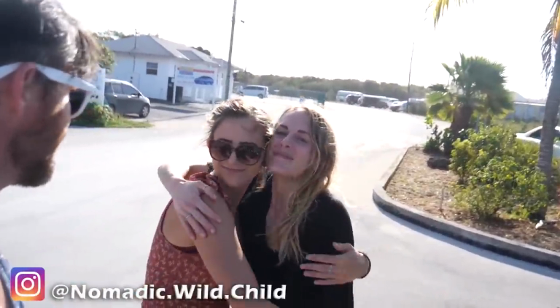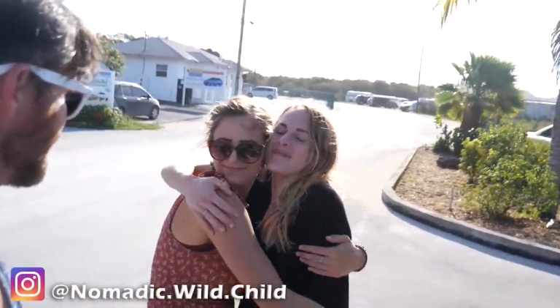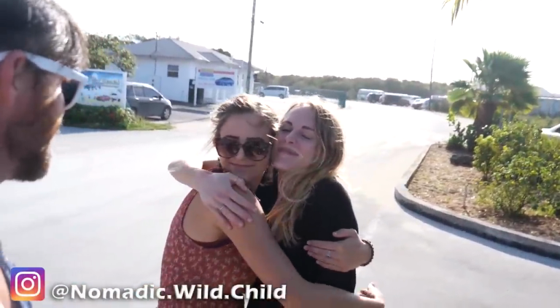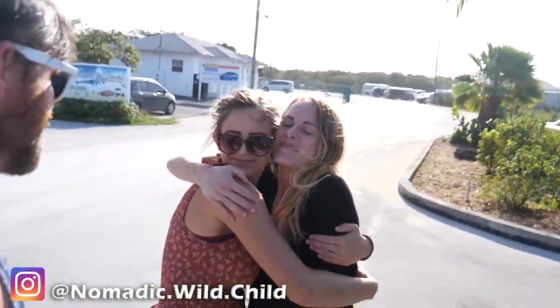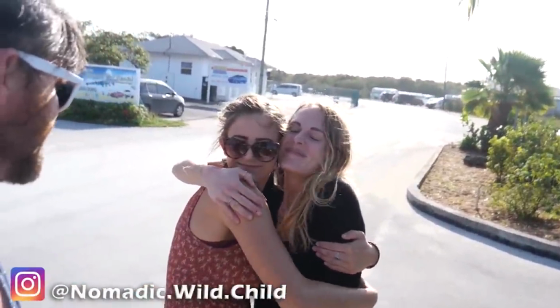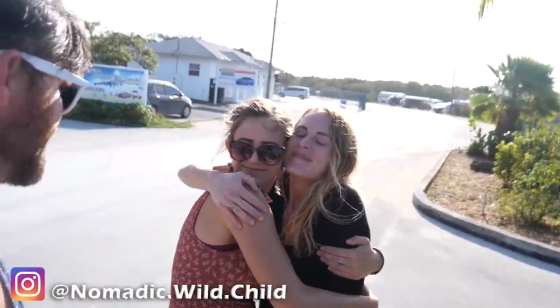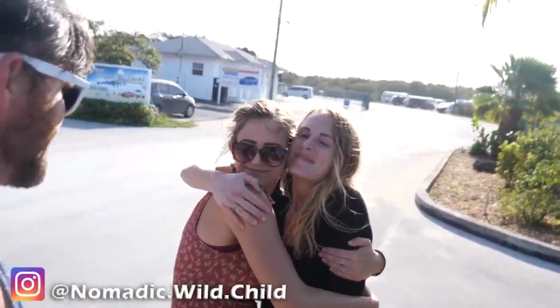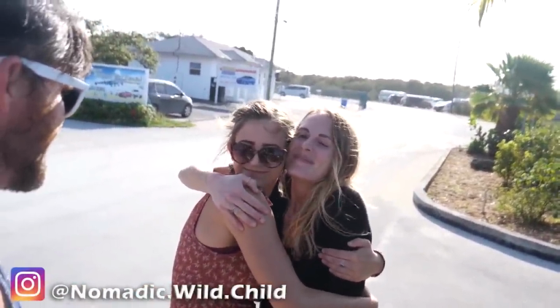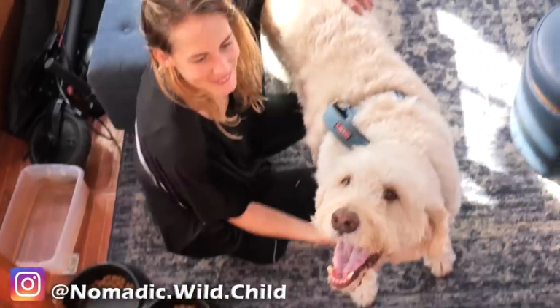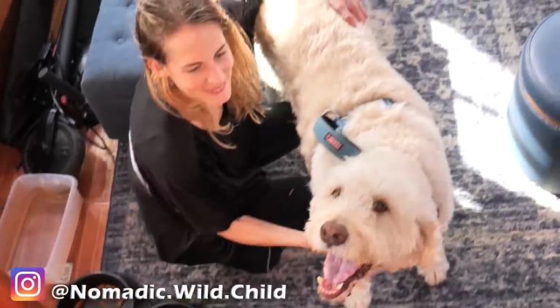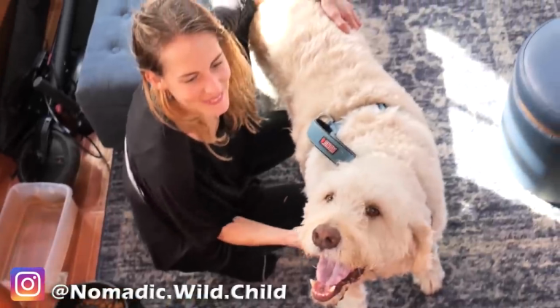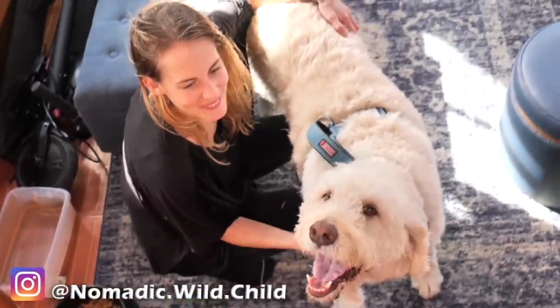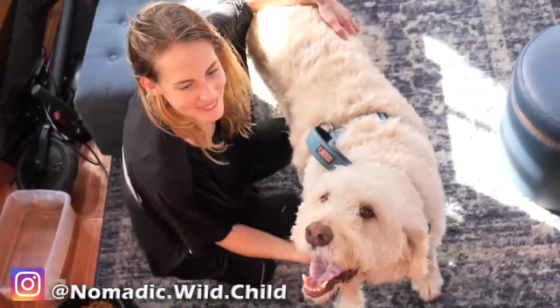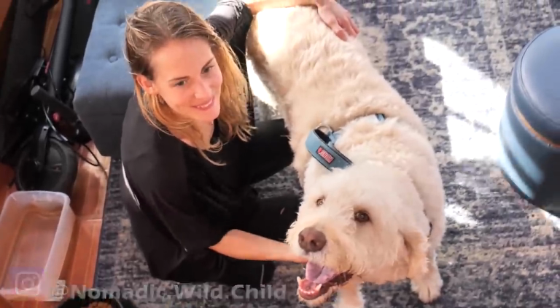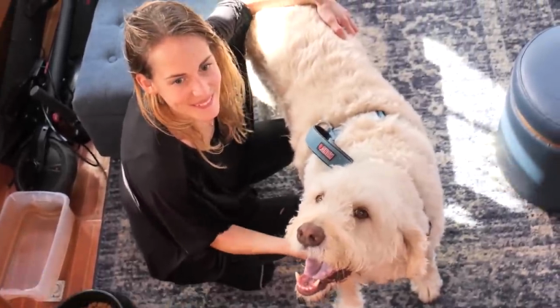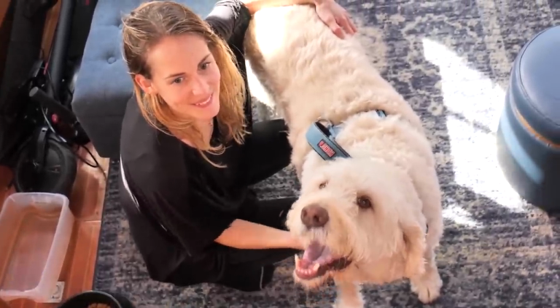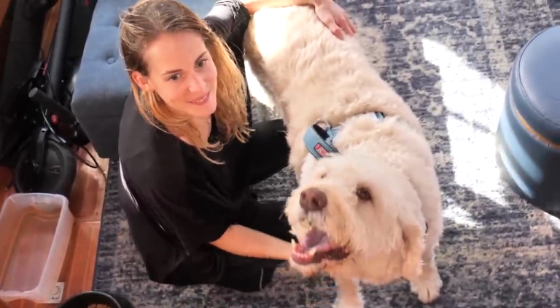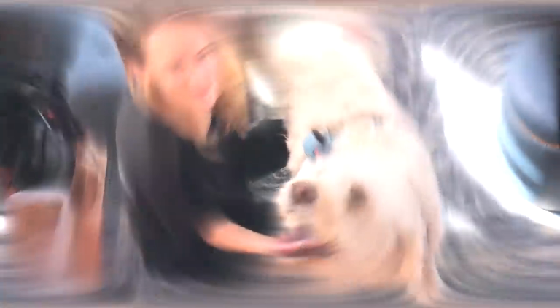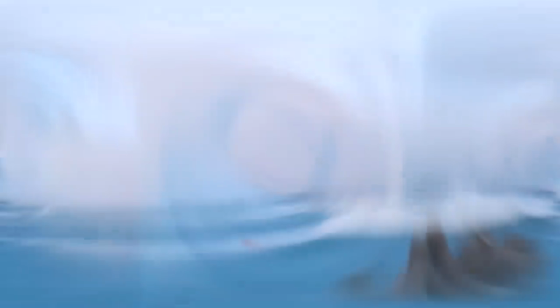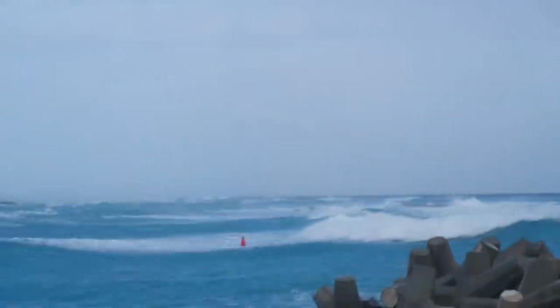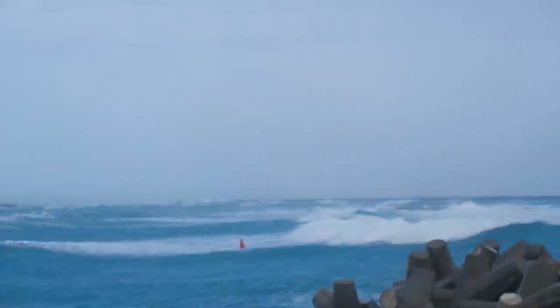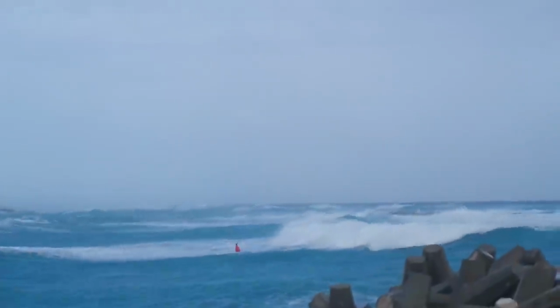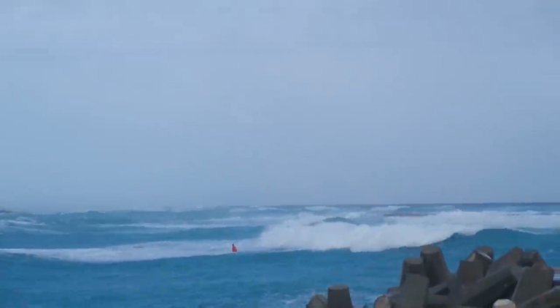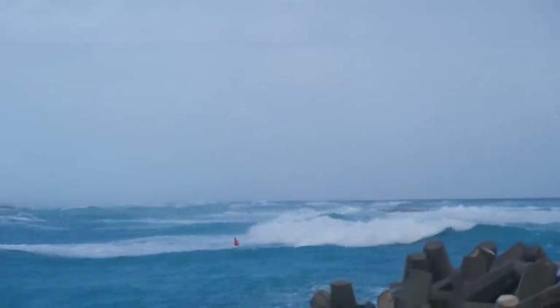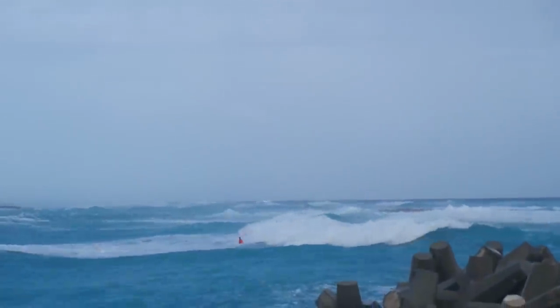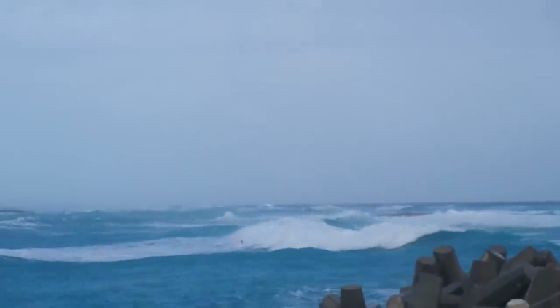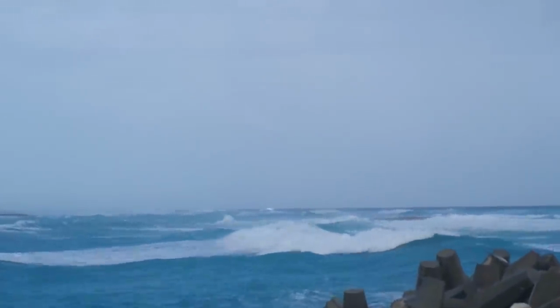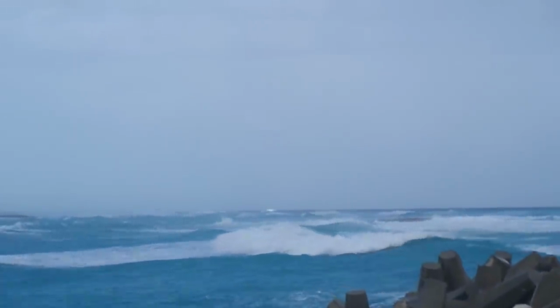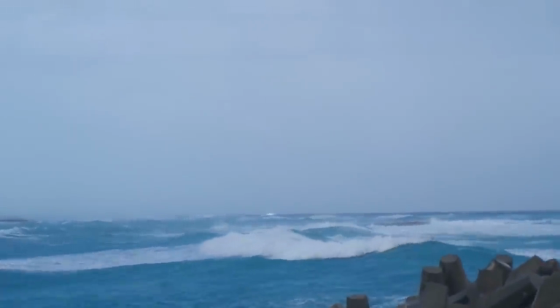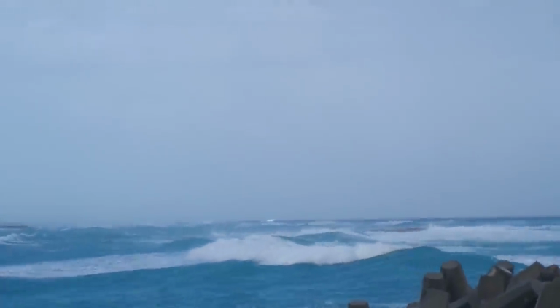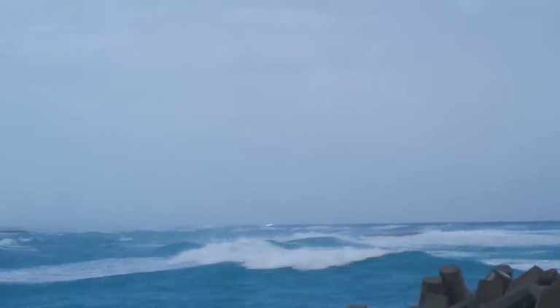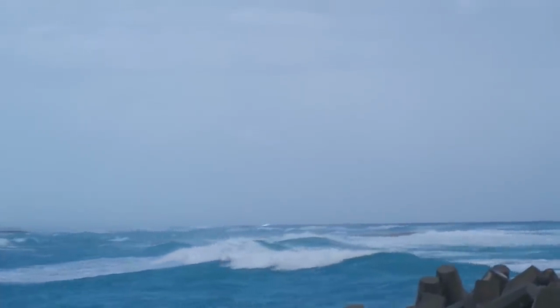In the previous video, we welcomed our newest crew member Josephine as we were stuck in the marina due to large waves.